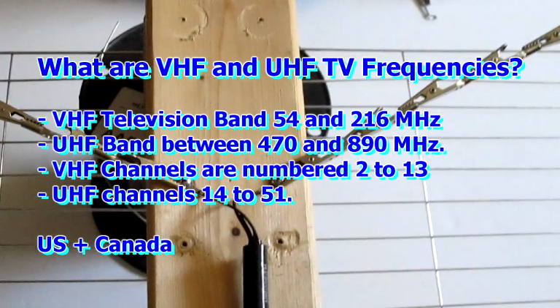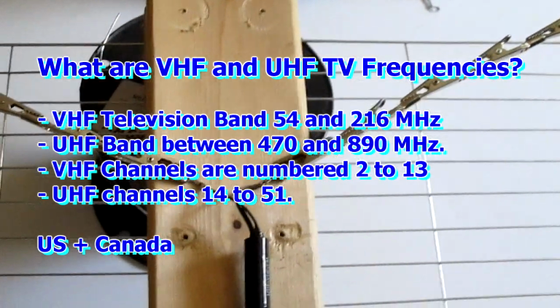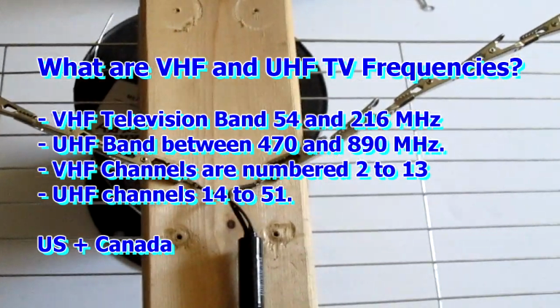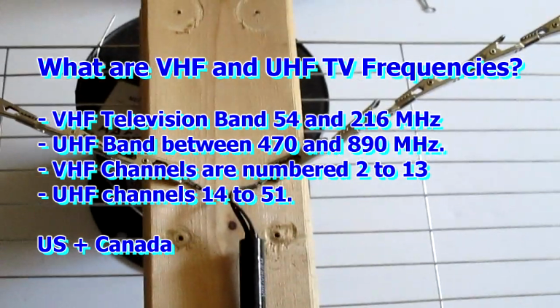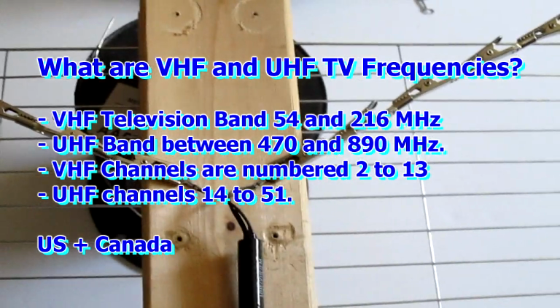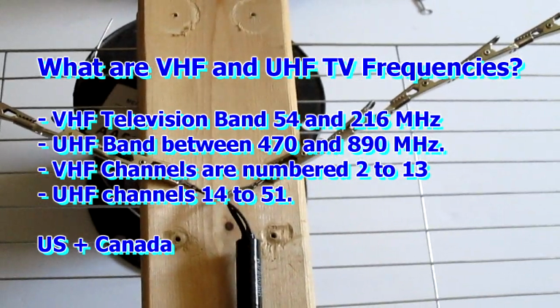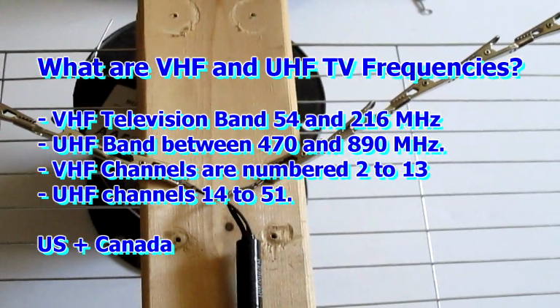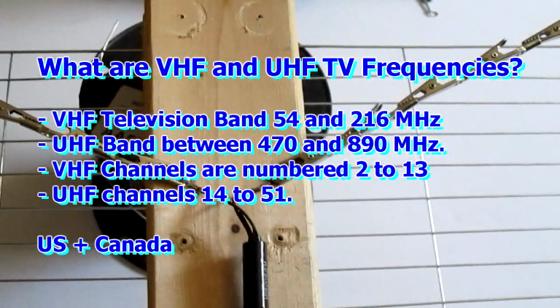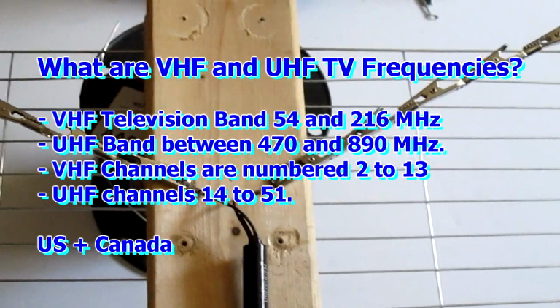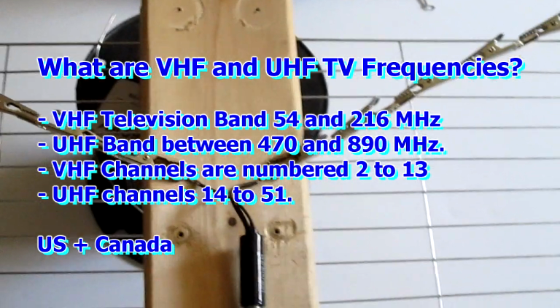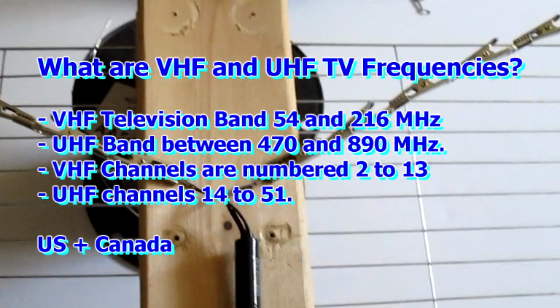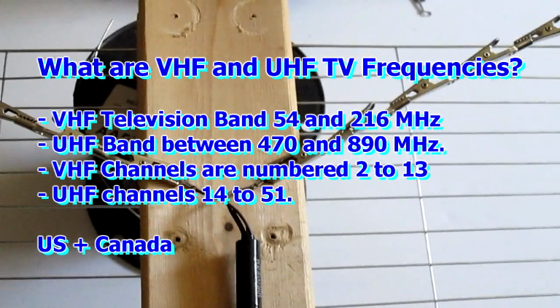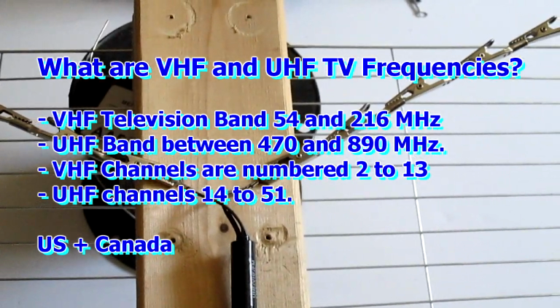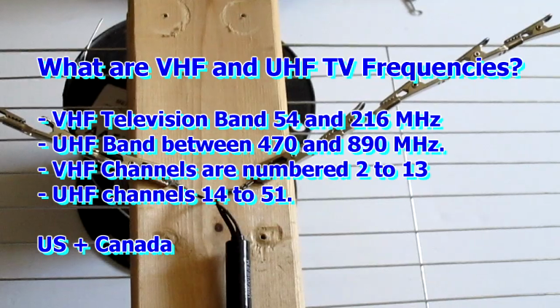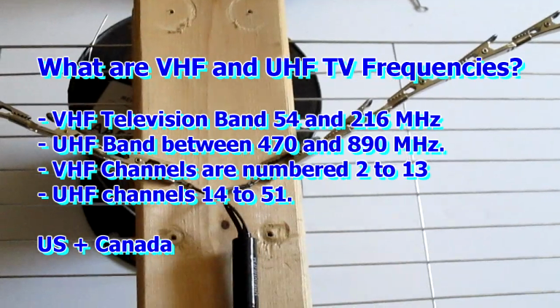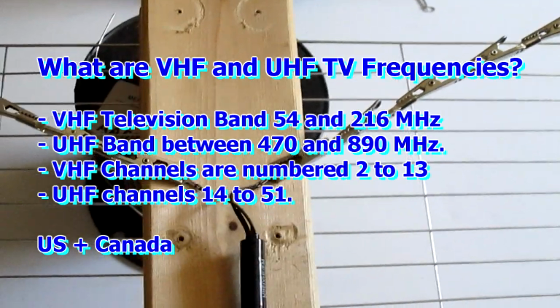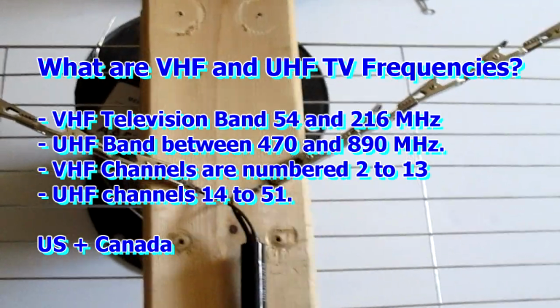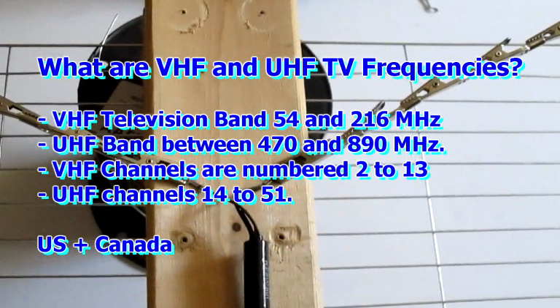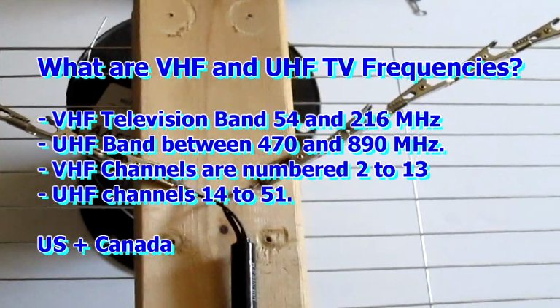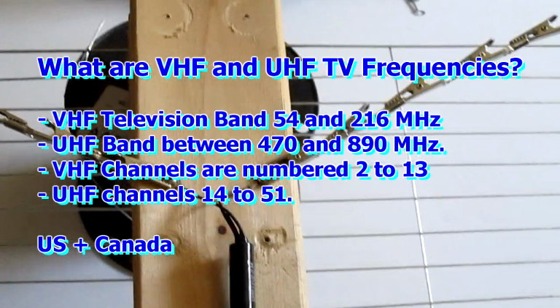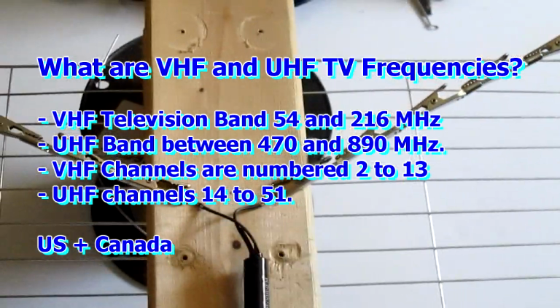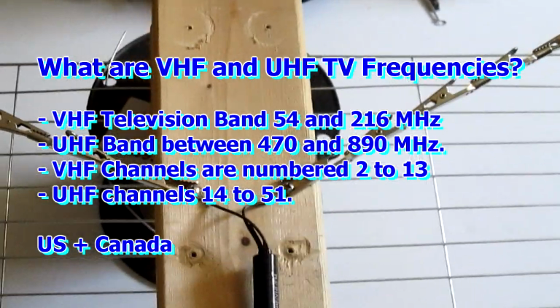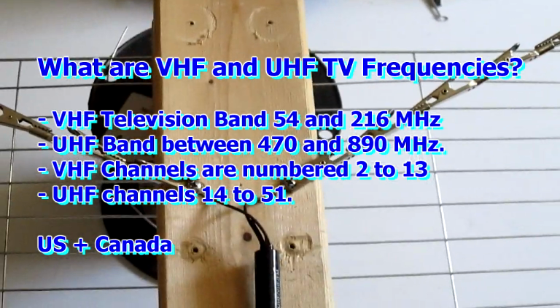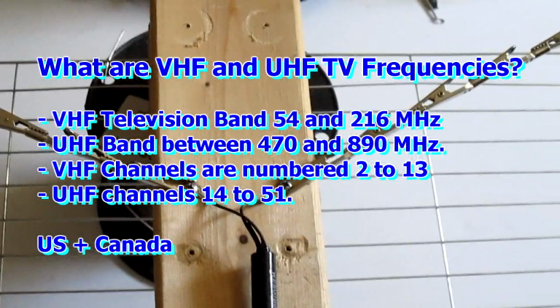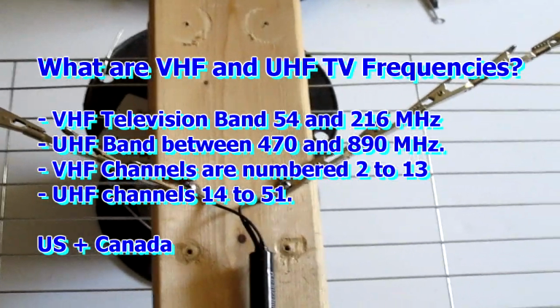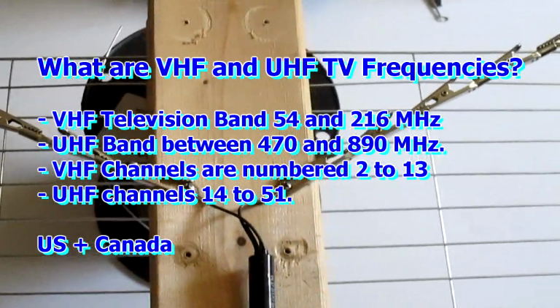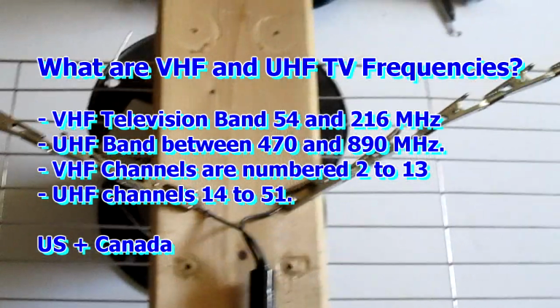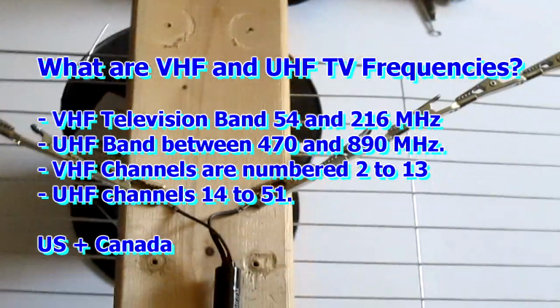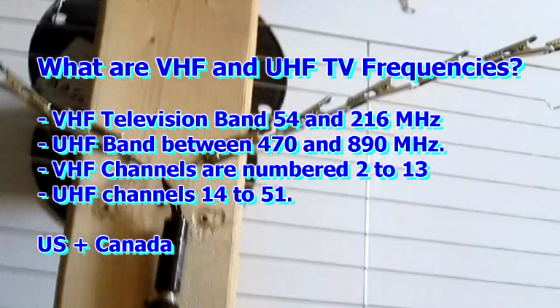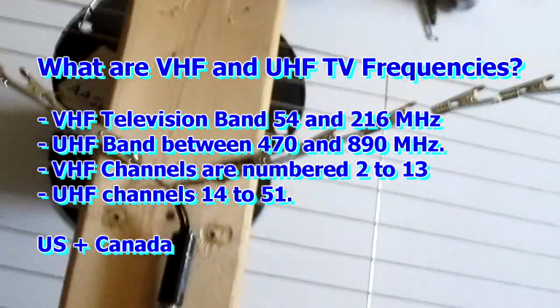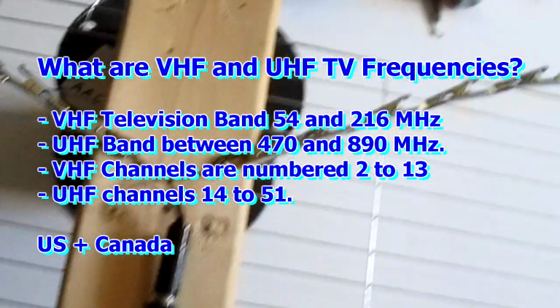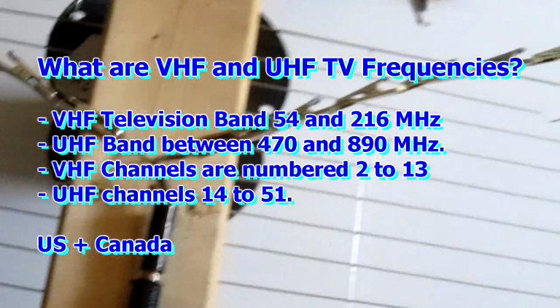As far as I remember, it's like 667 megahertz or something like that on the higher channels, but I'm not 100% sure.